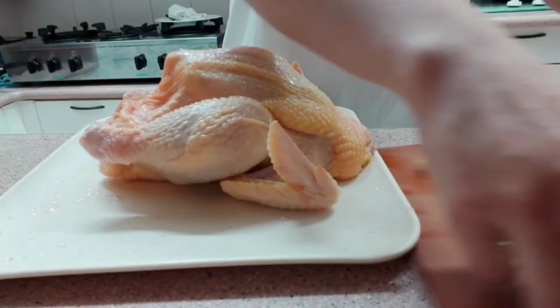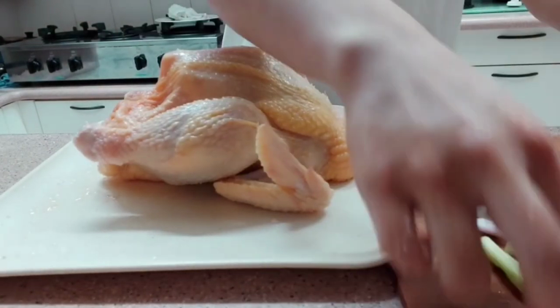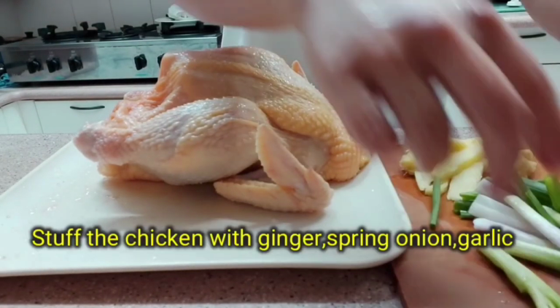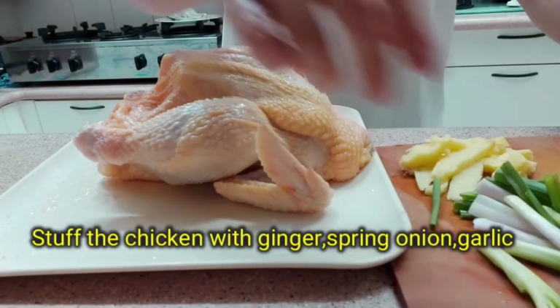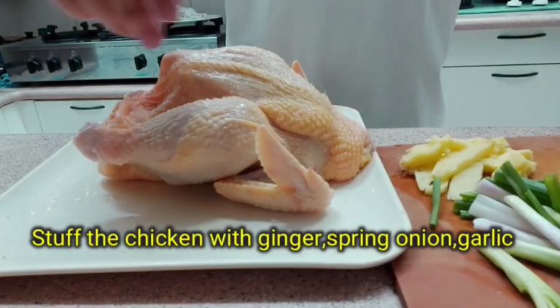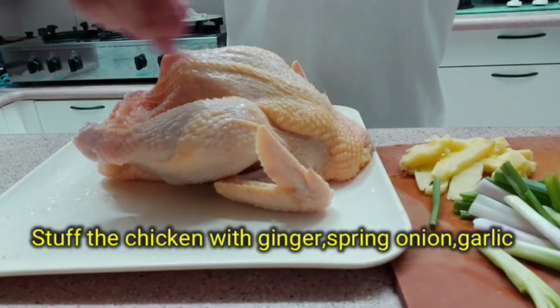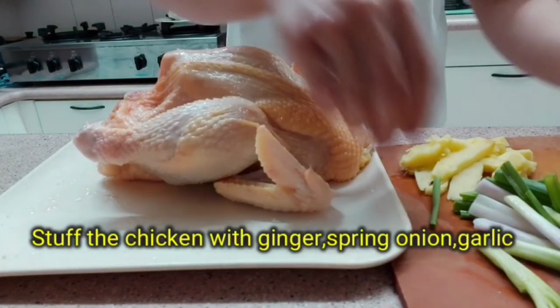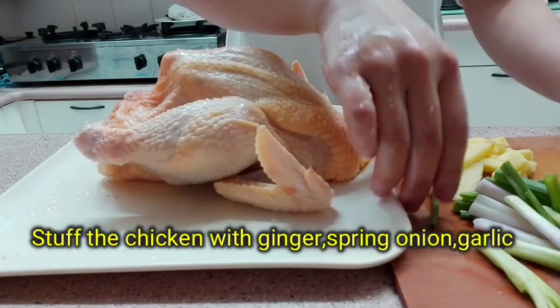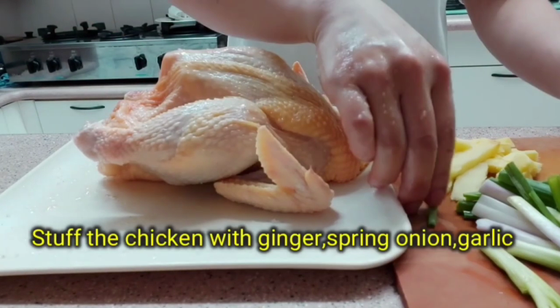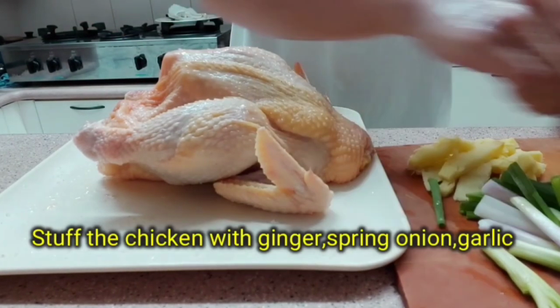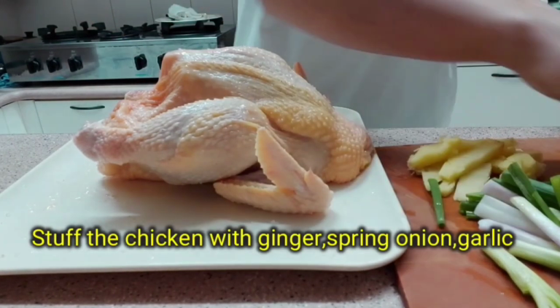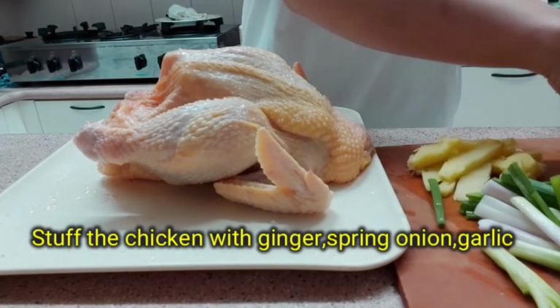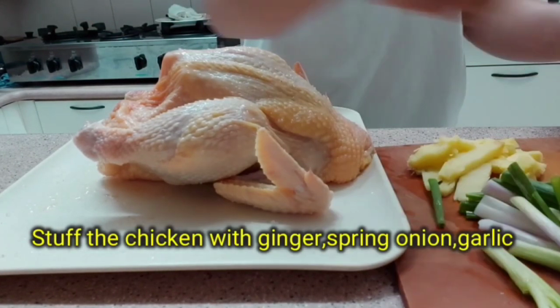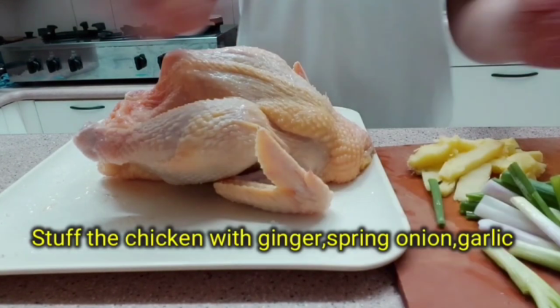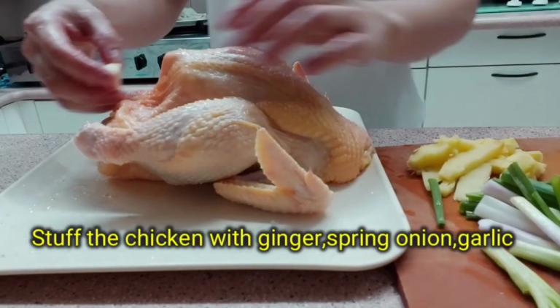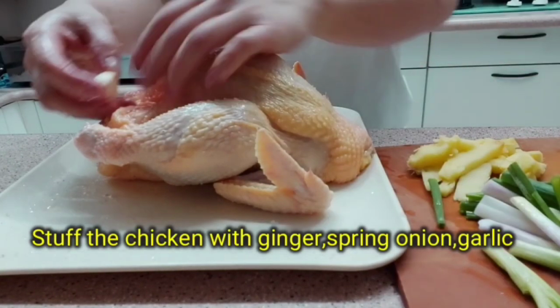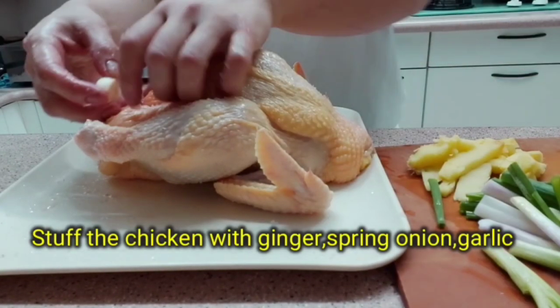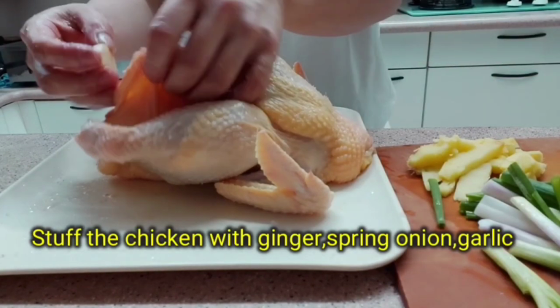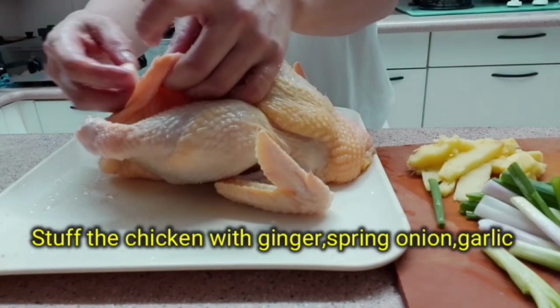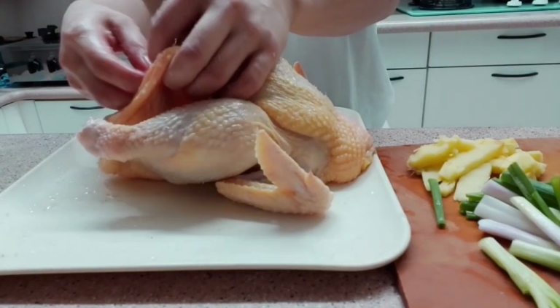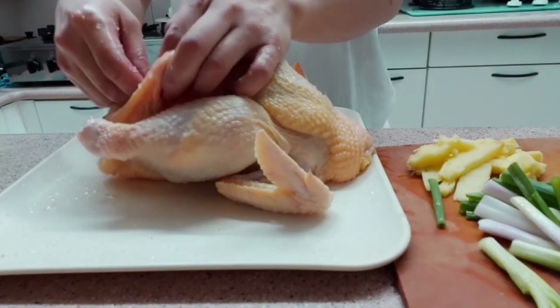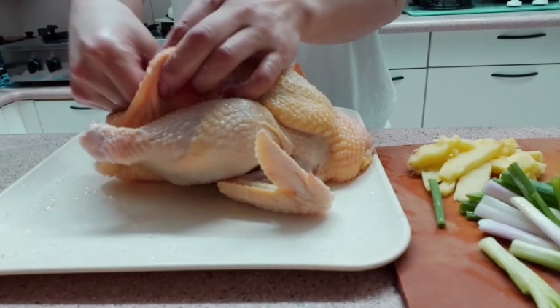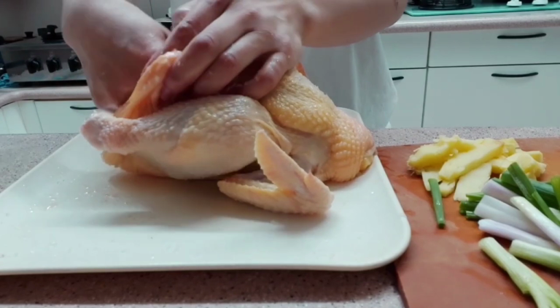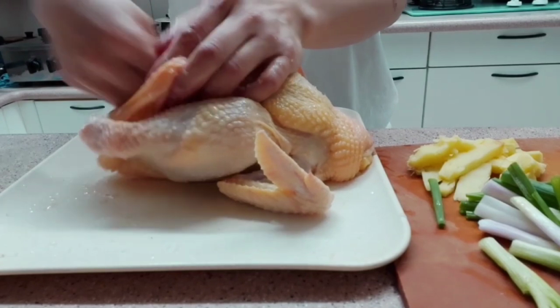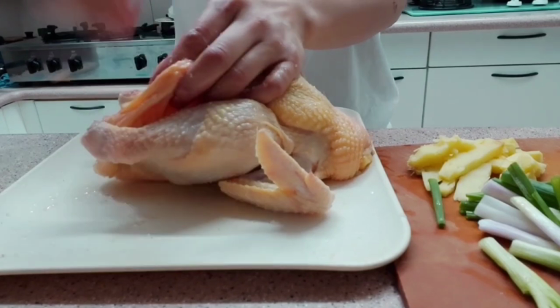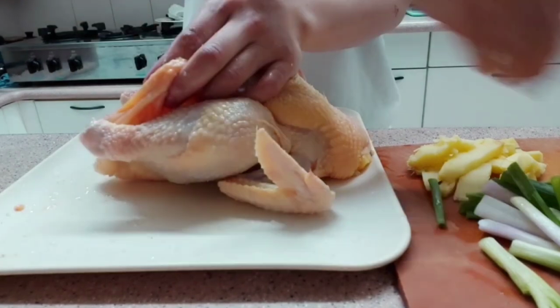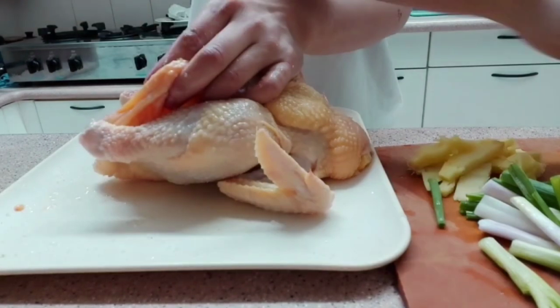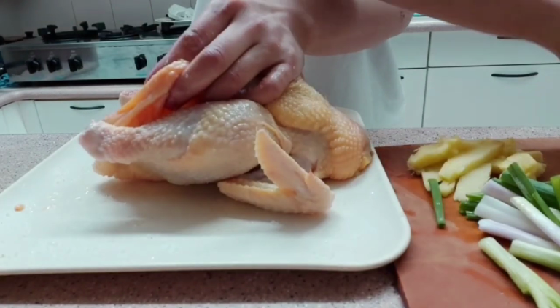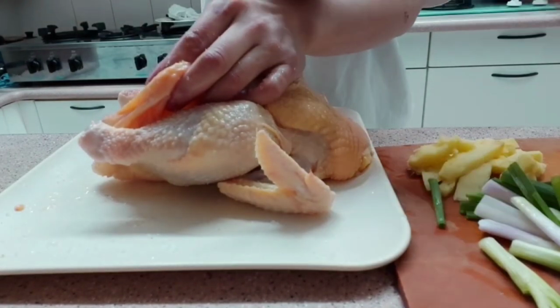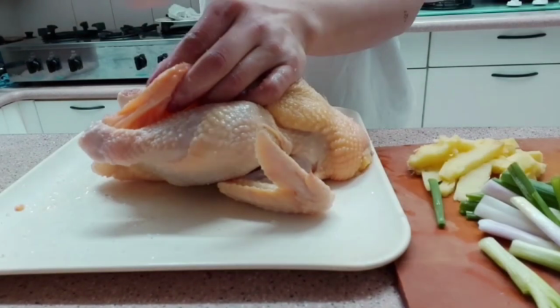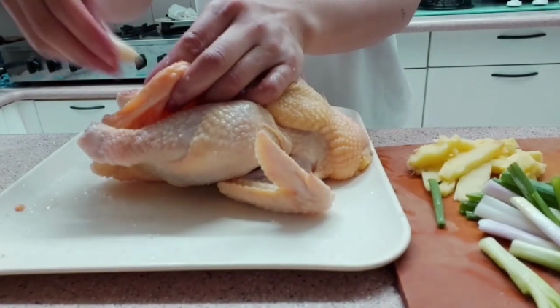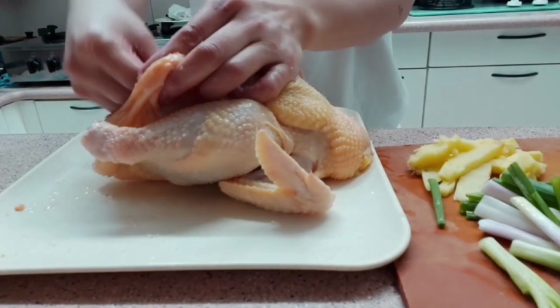Now stuff the chicken with ginger, spring onion, and garlic.